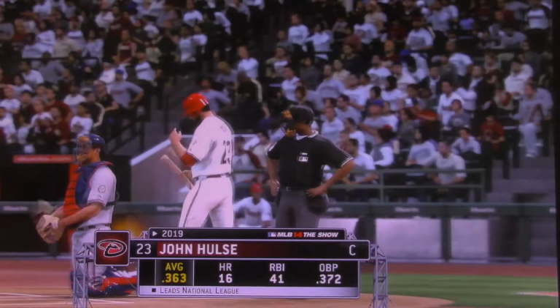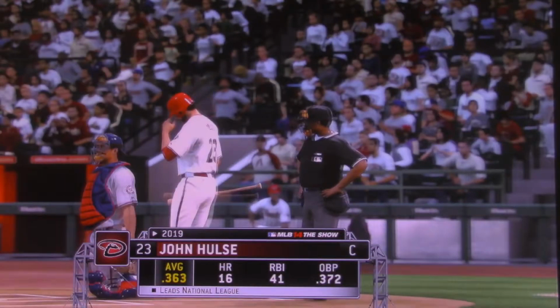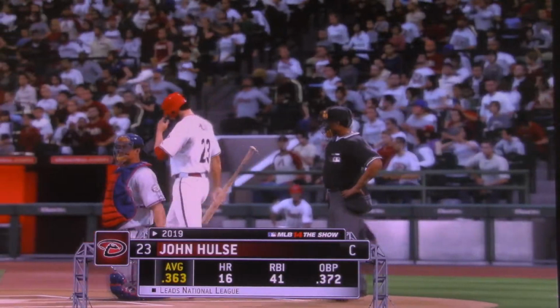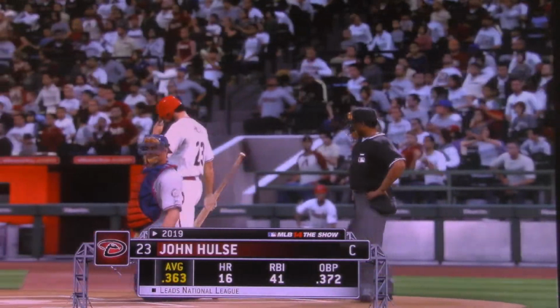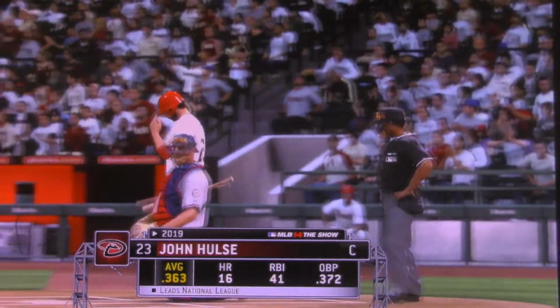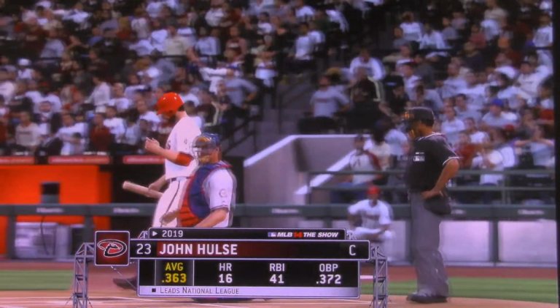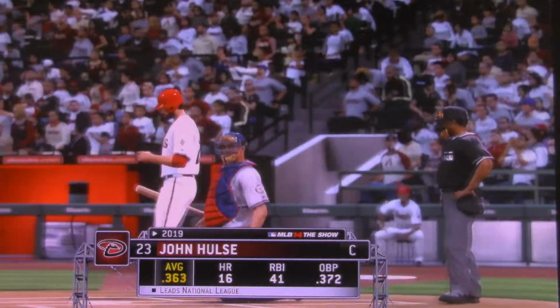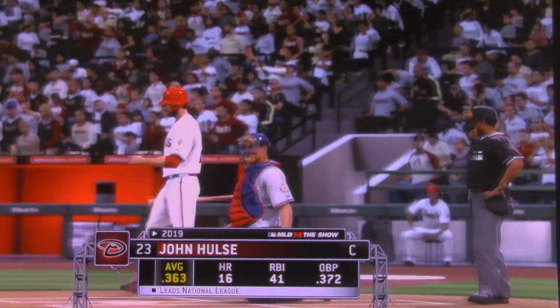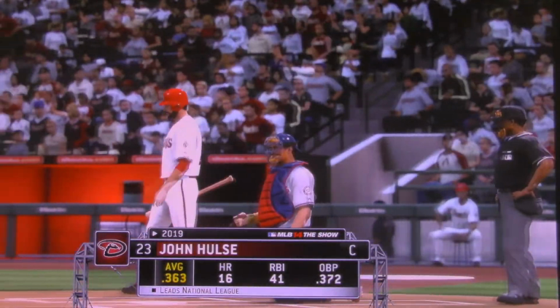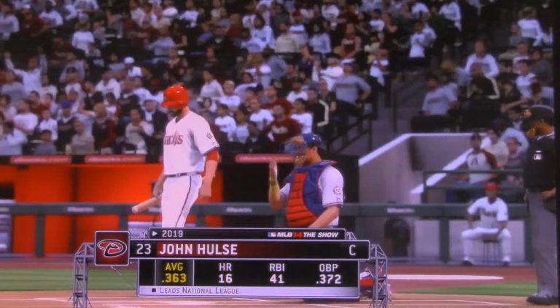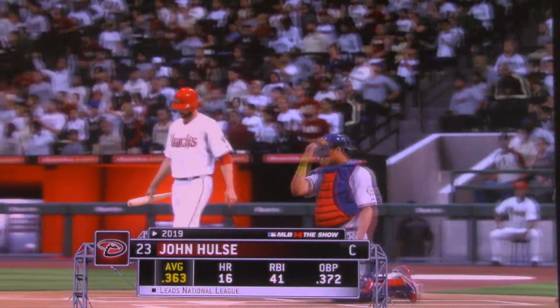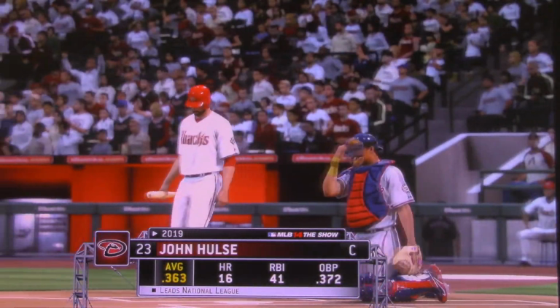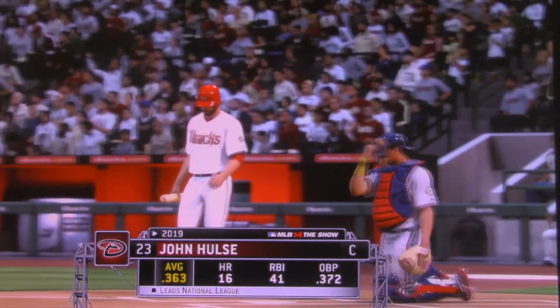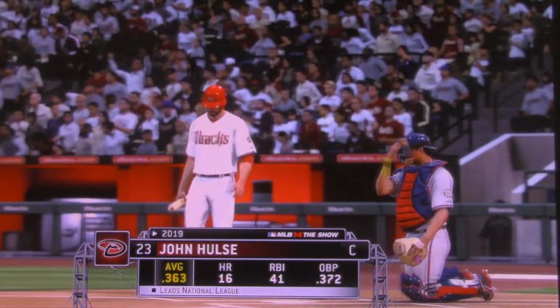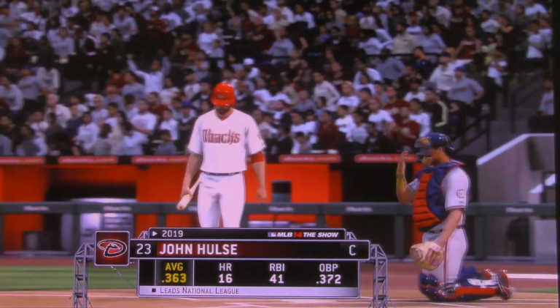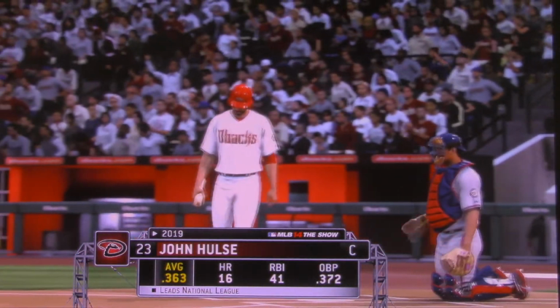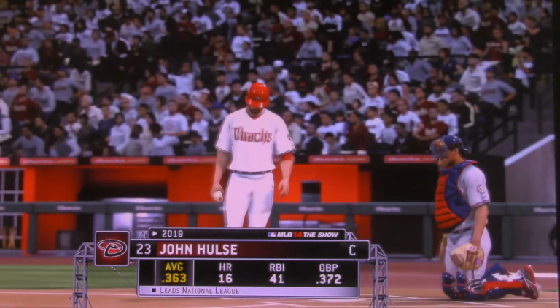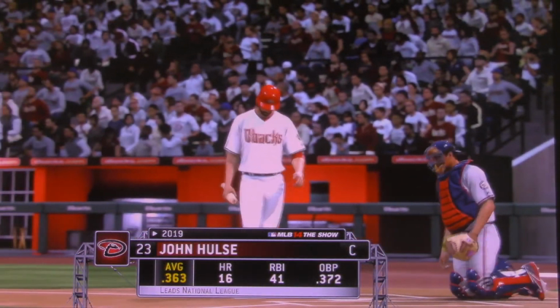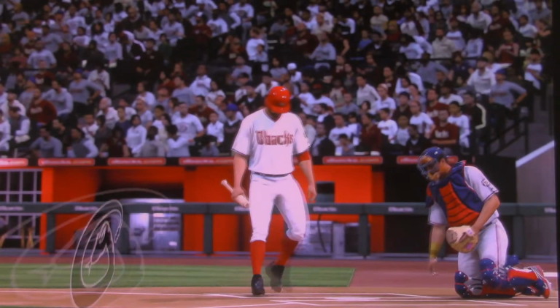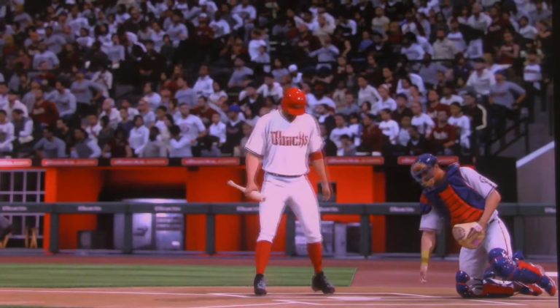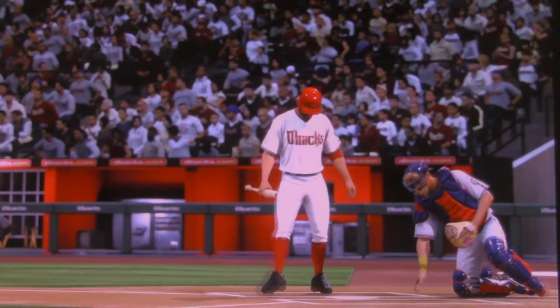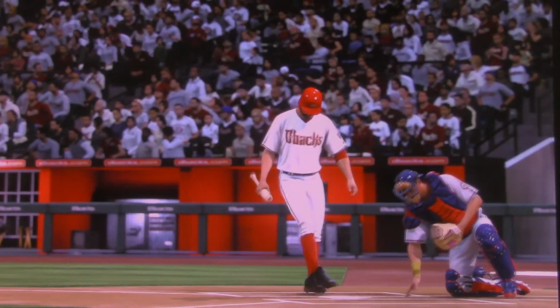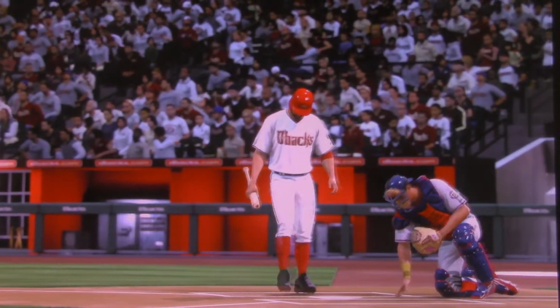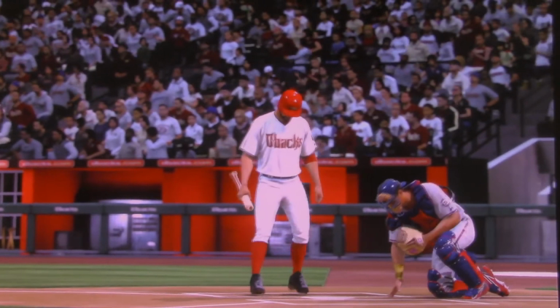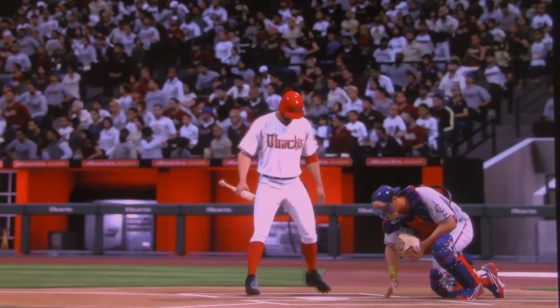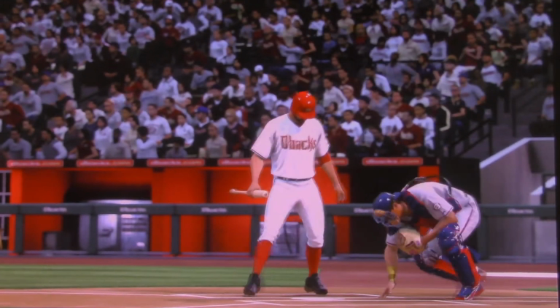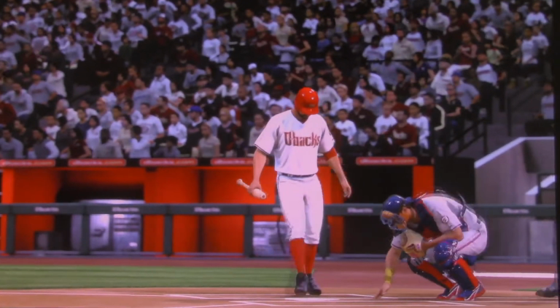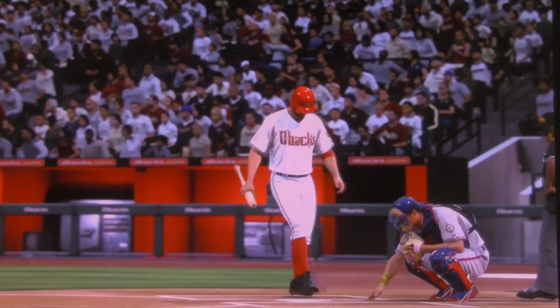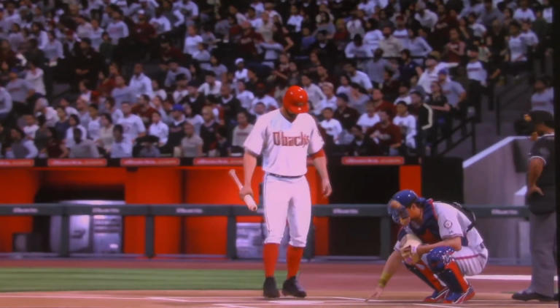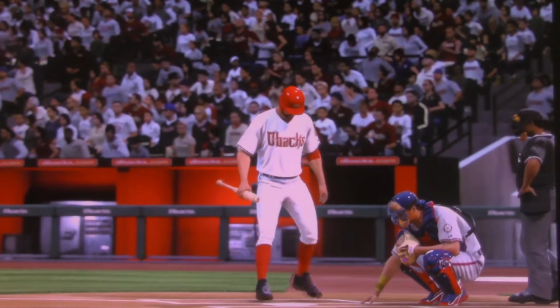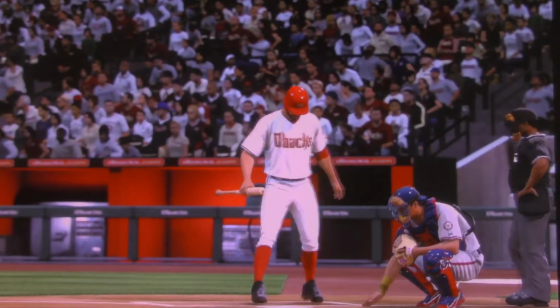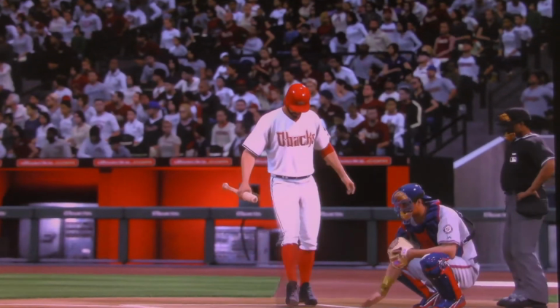John Hulse will stand in now — the National League's leading hitter entering play. John Hulse.